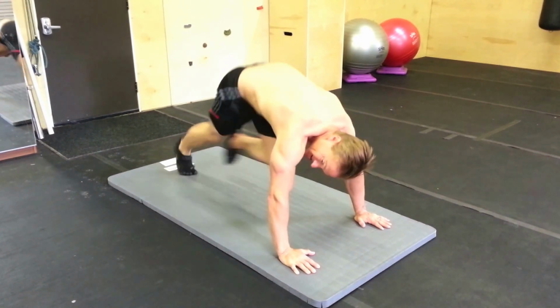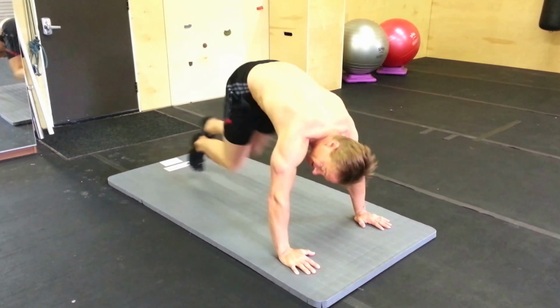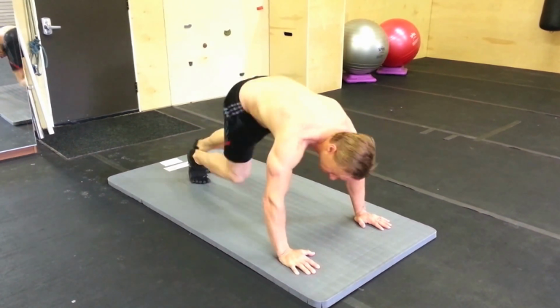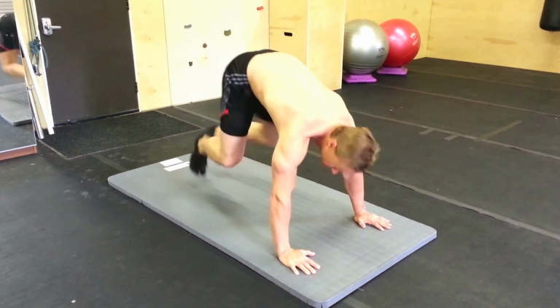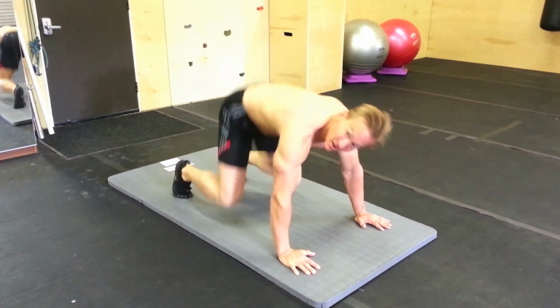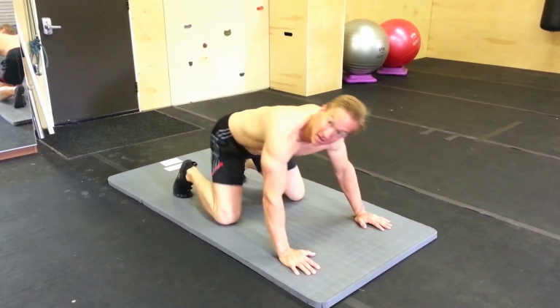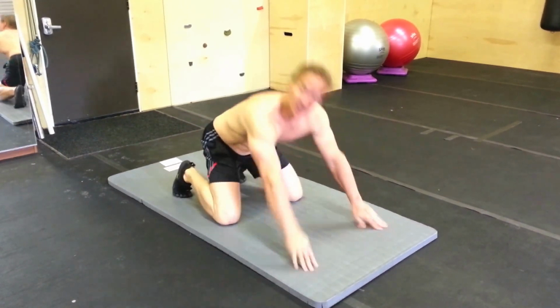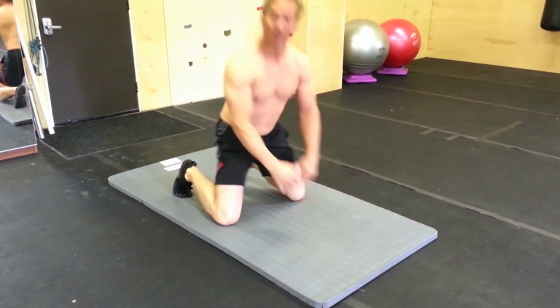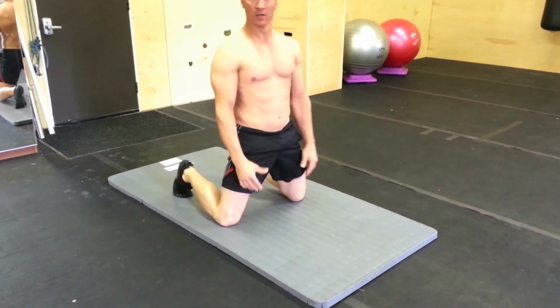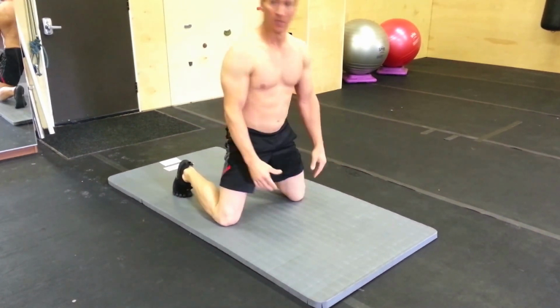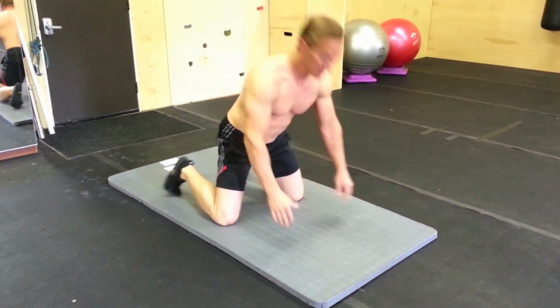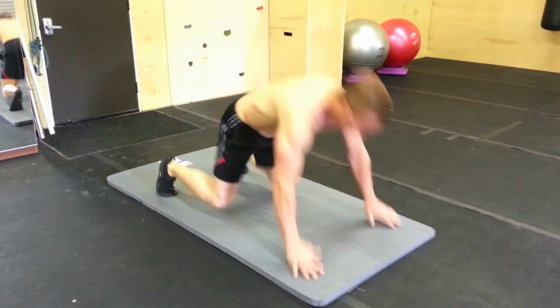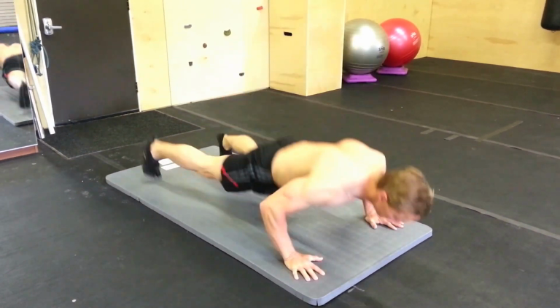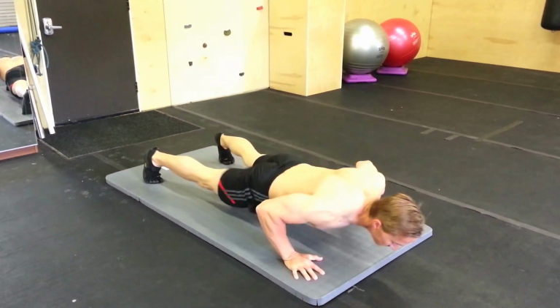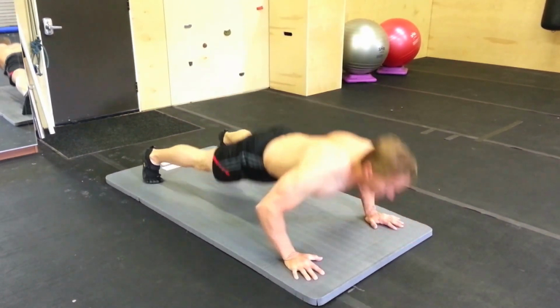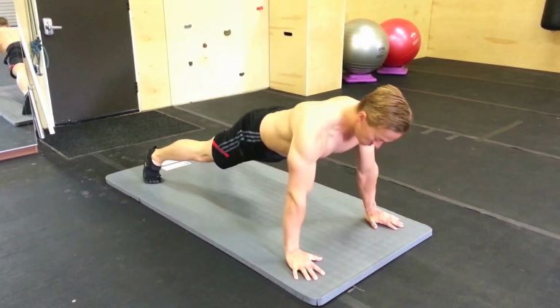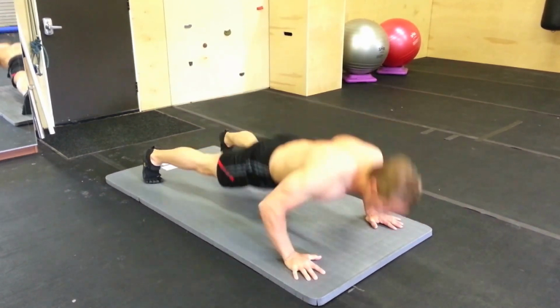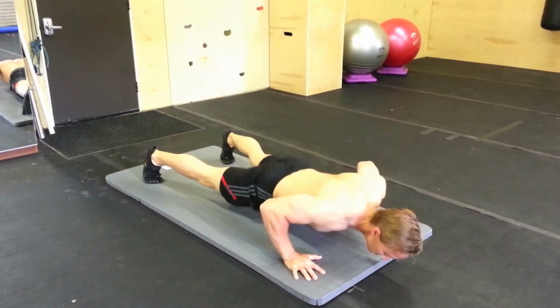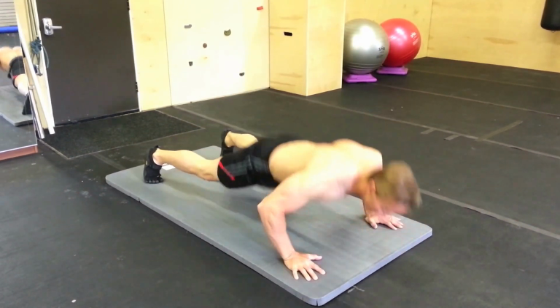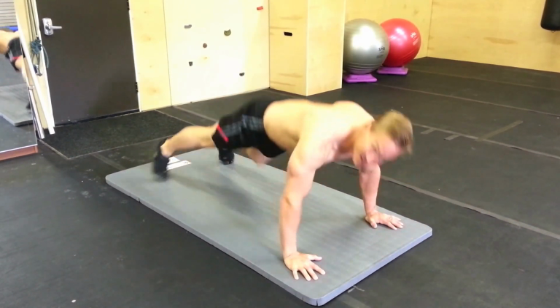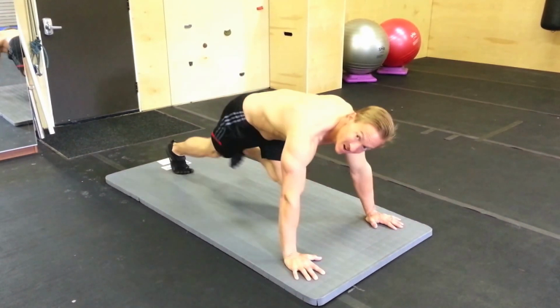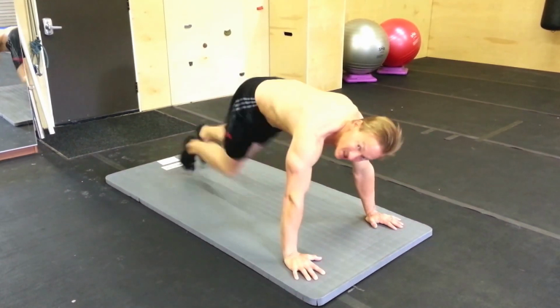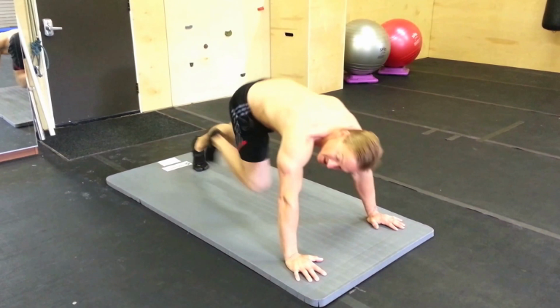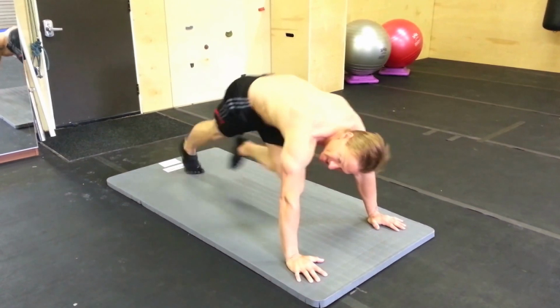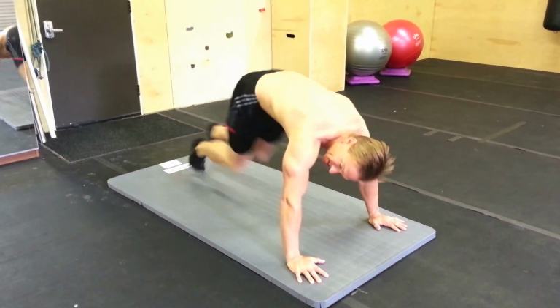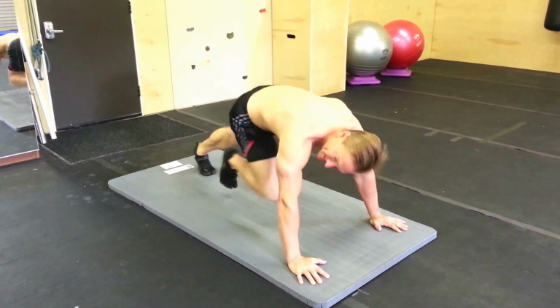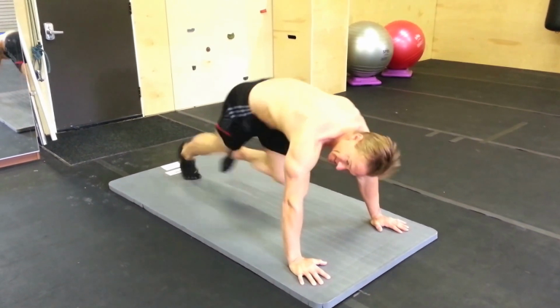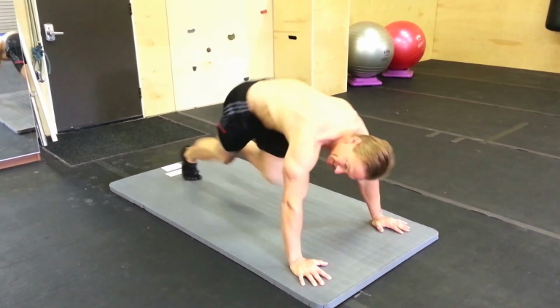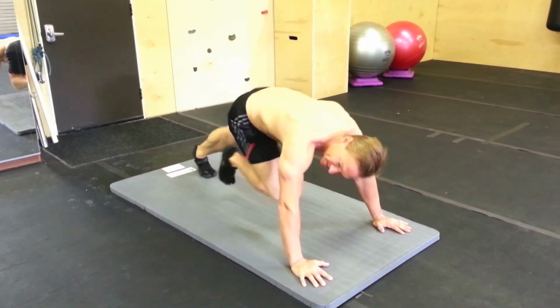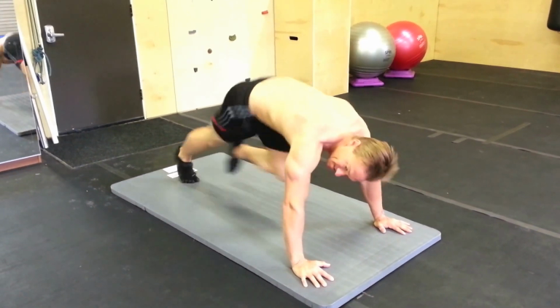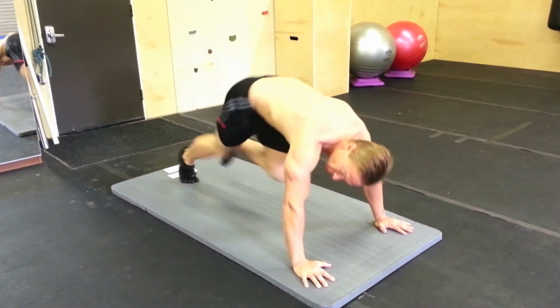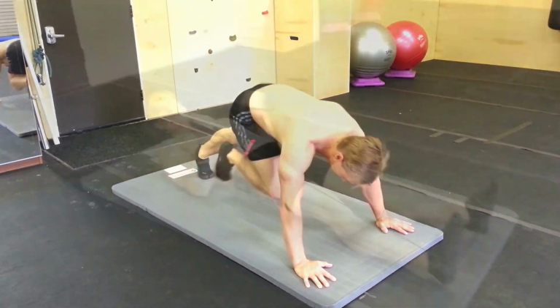Pop up, down, push up — working through the count. Speed curls coming up next.